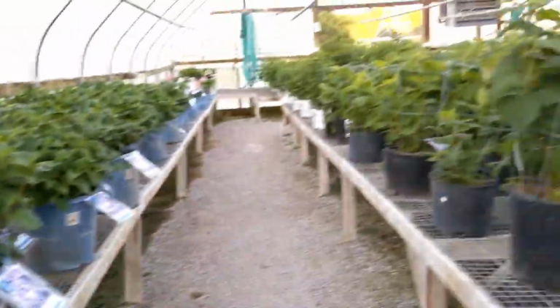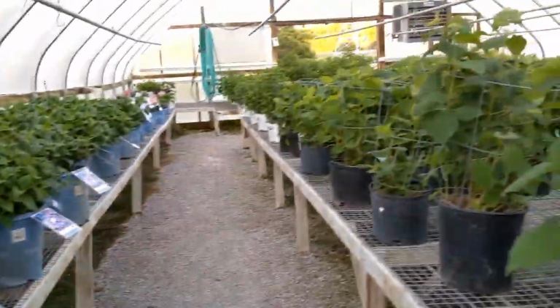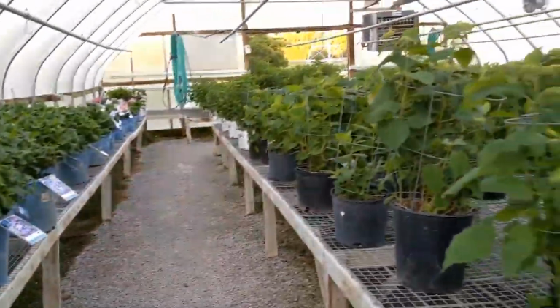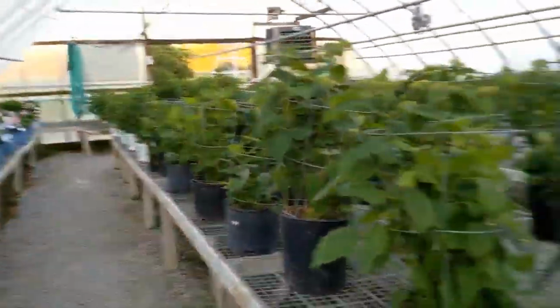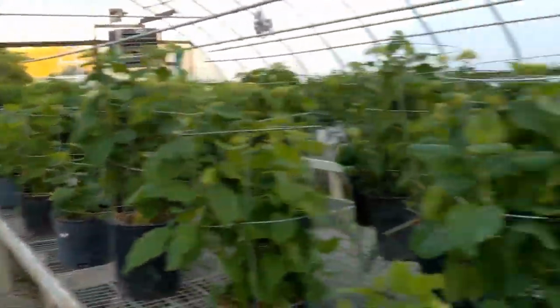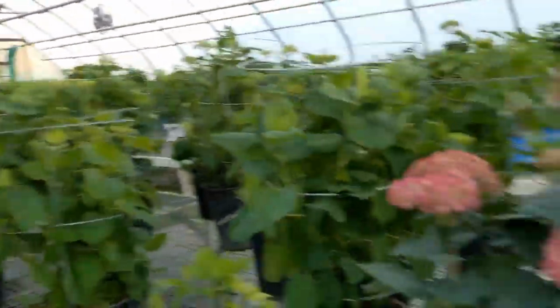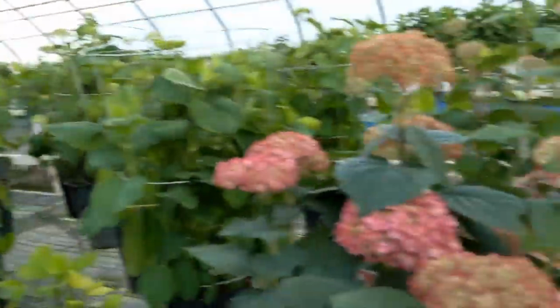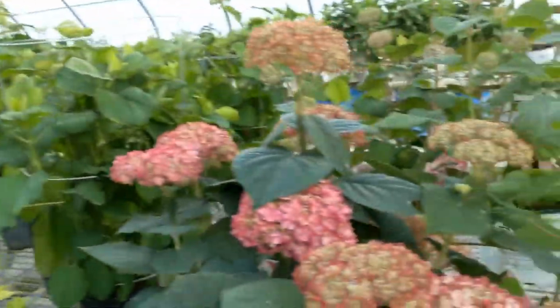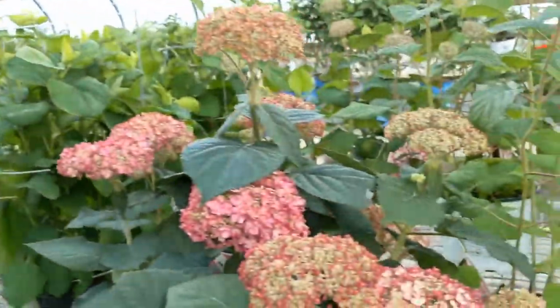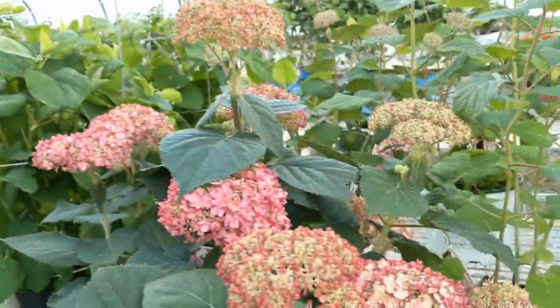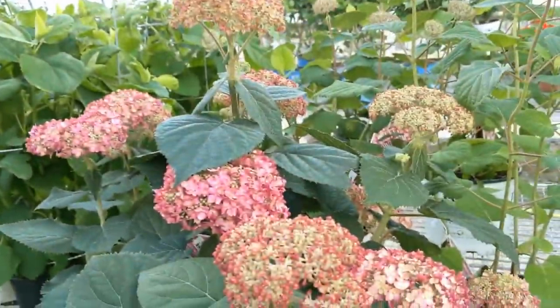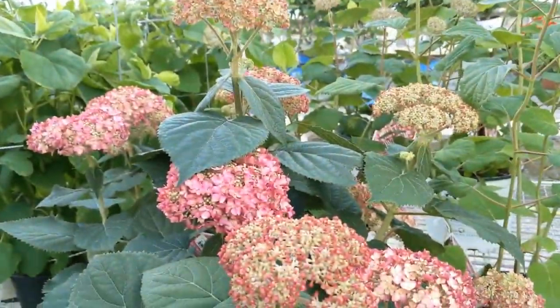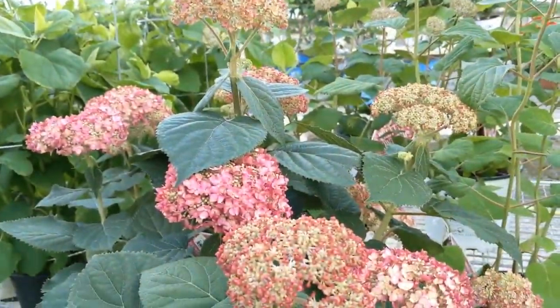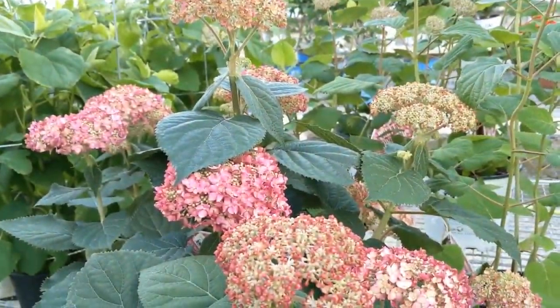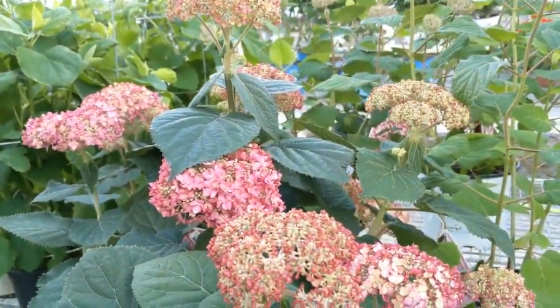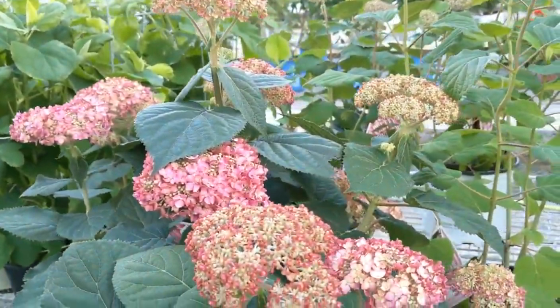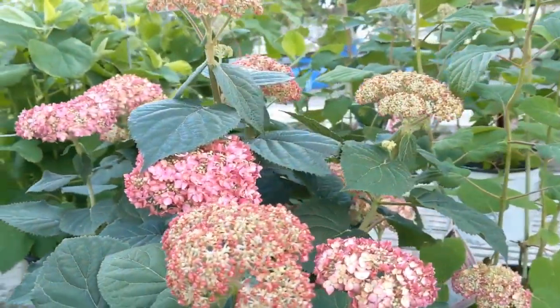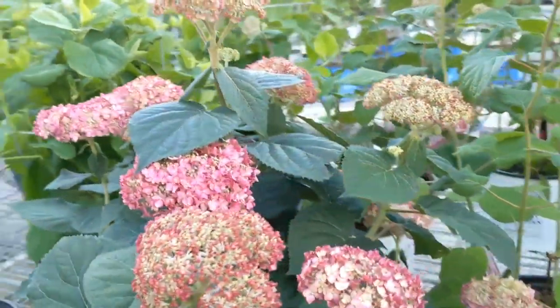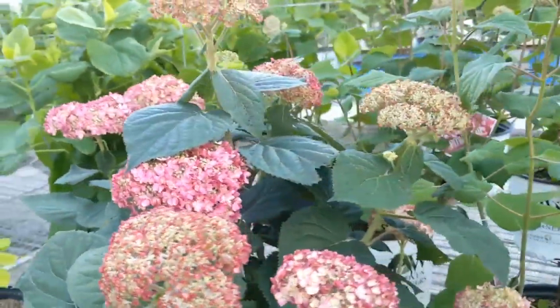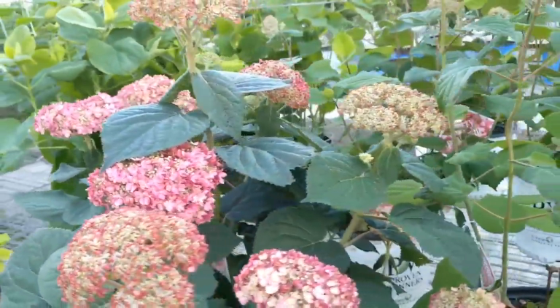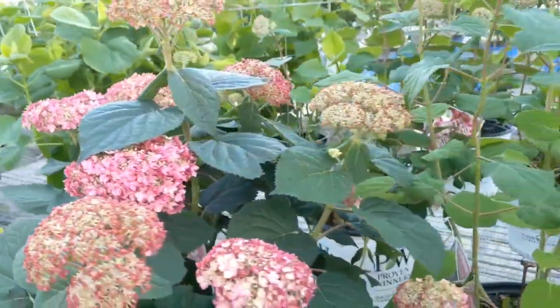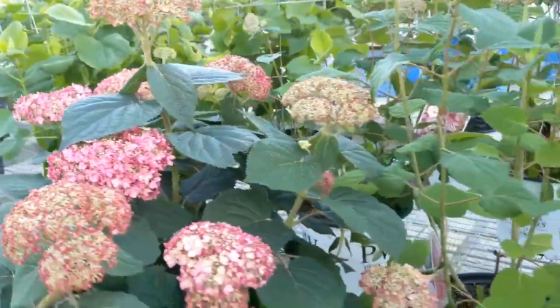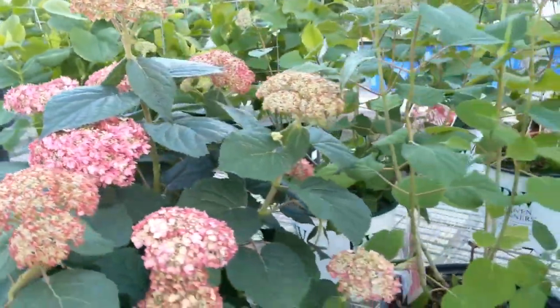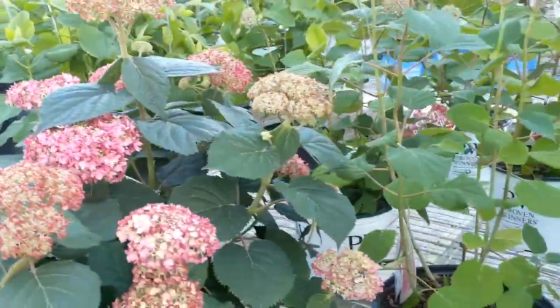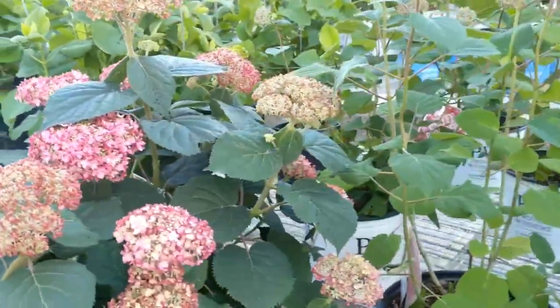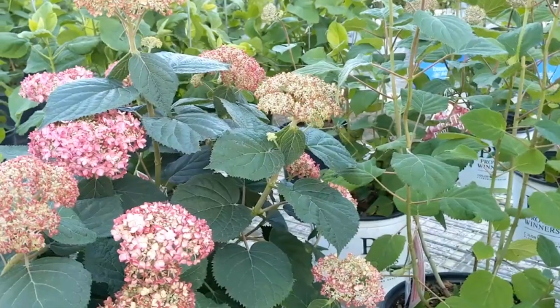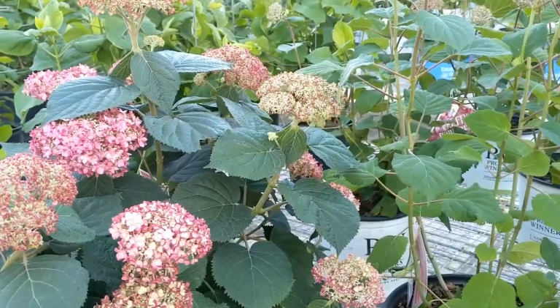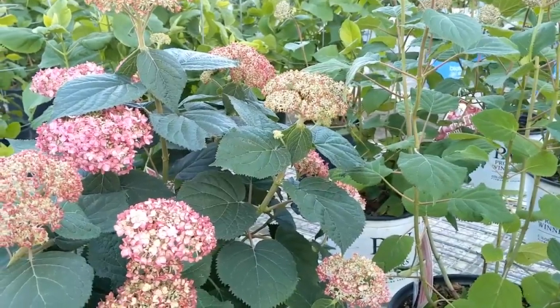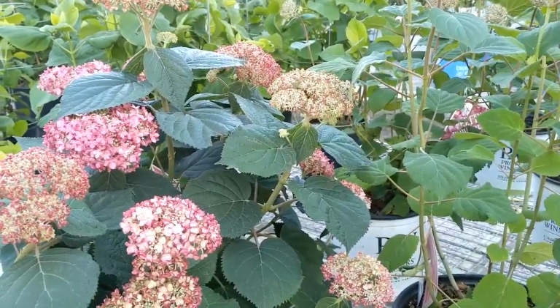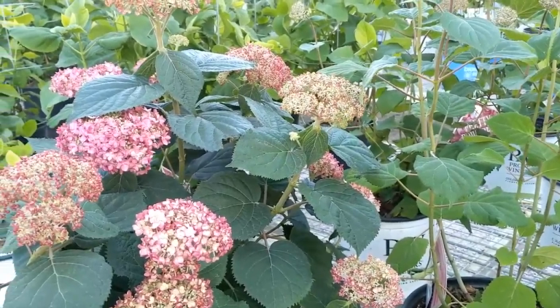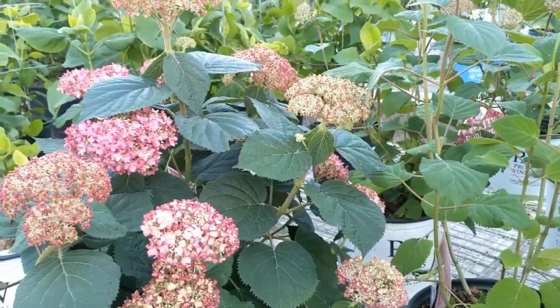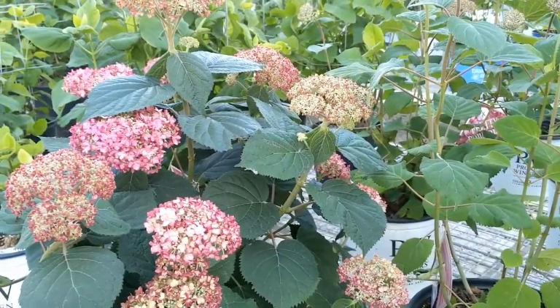So here you go — a little bit of bloom action going on for you here at Netta's.